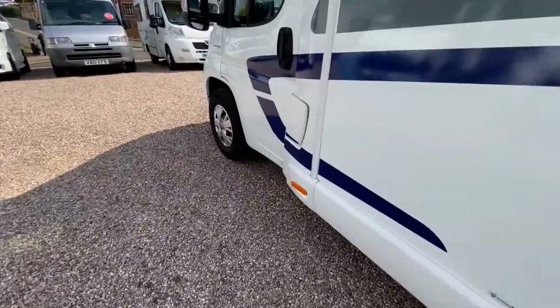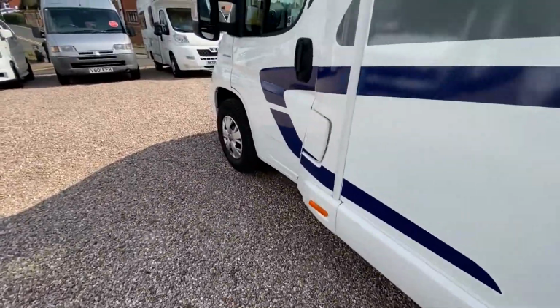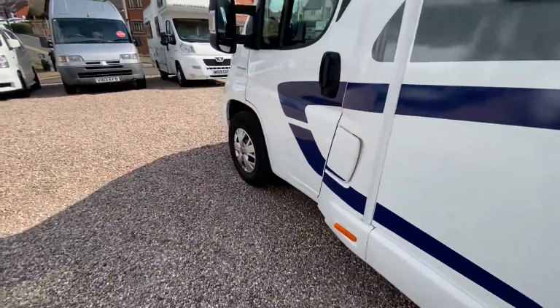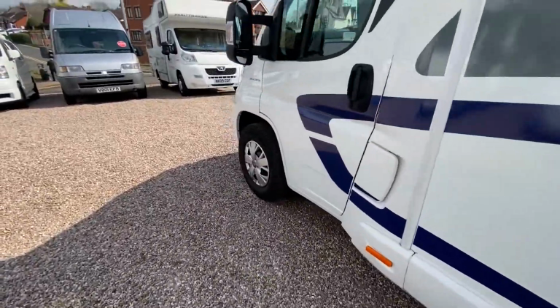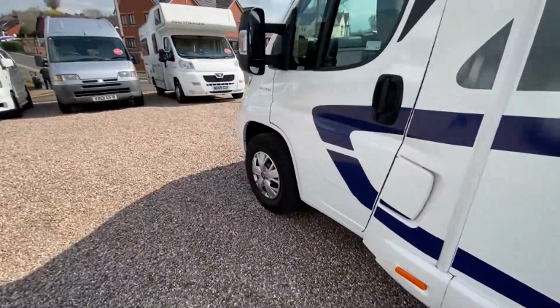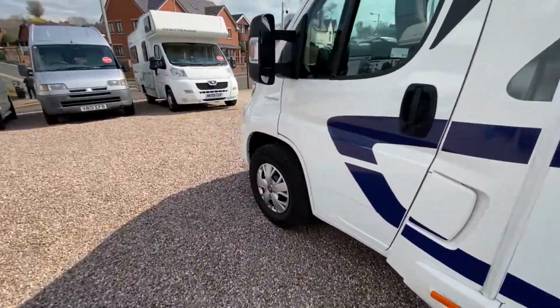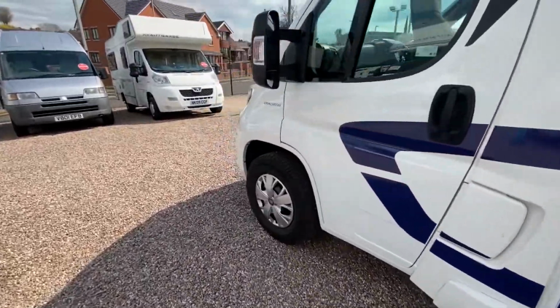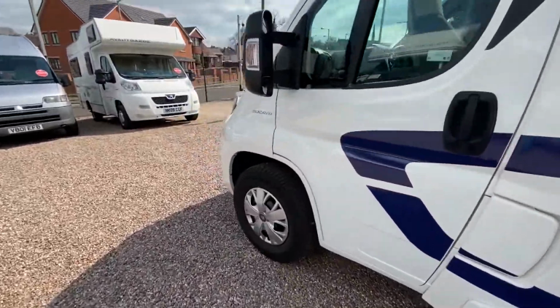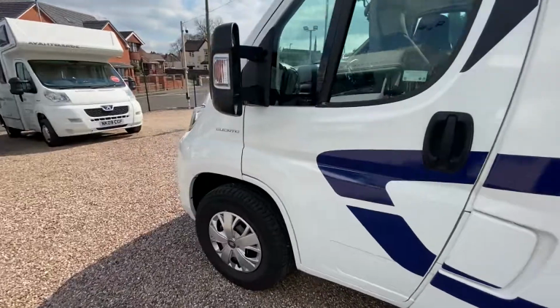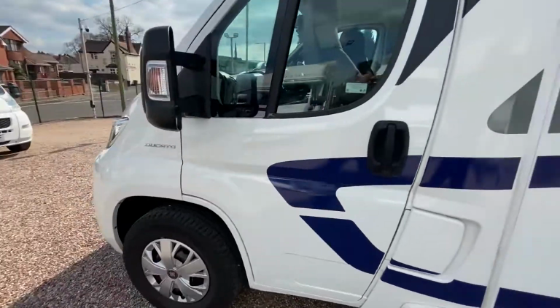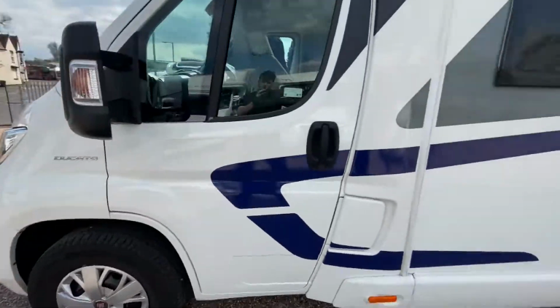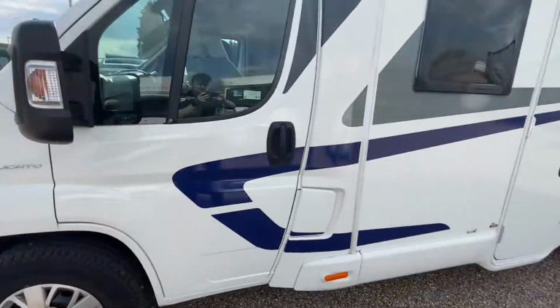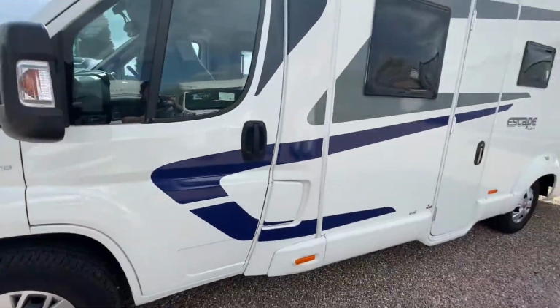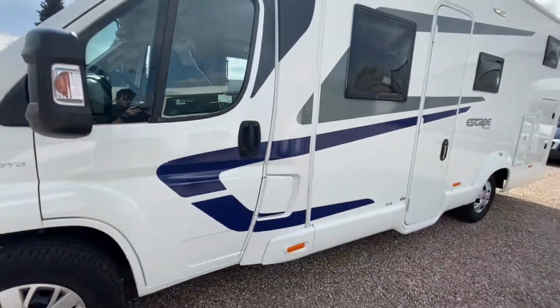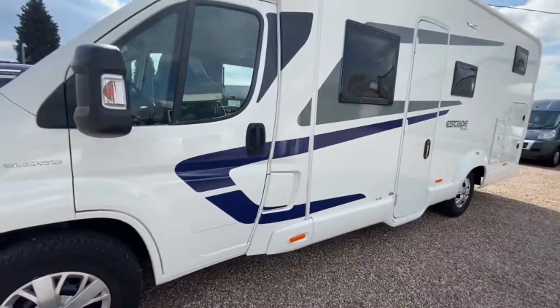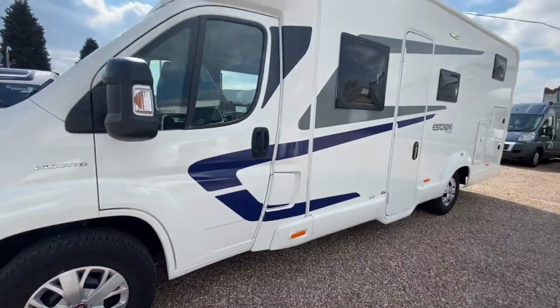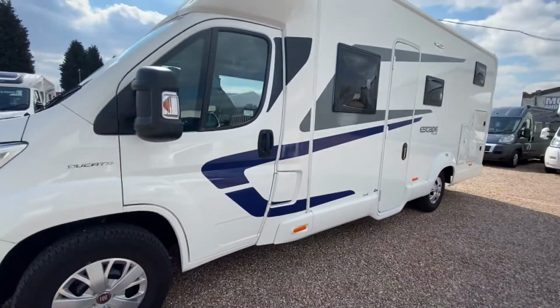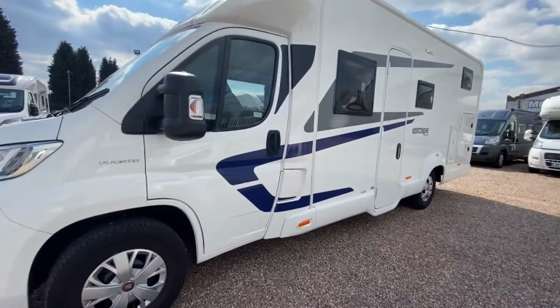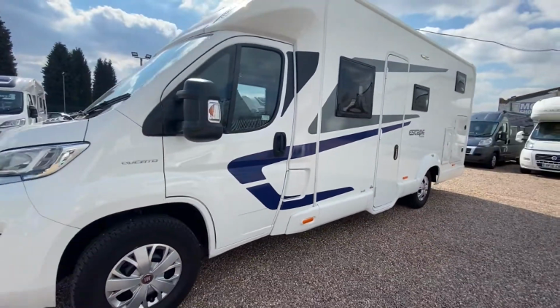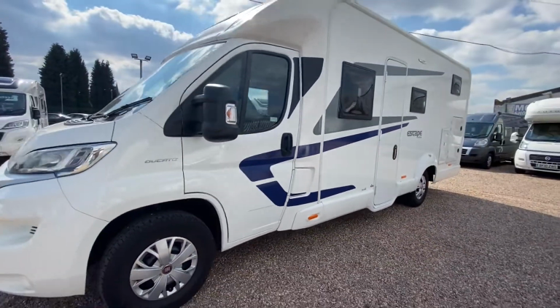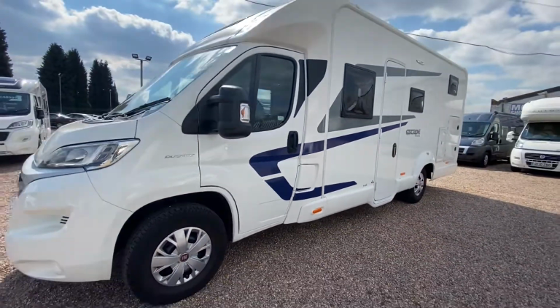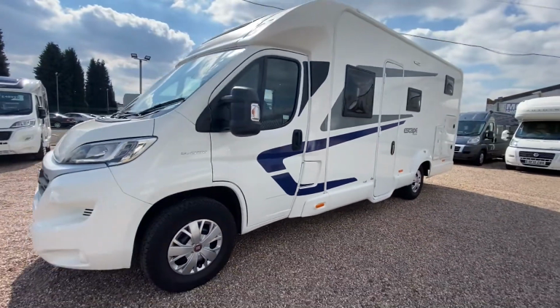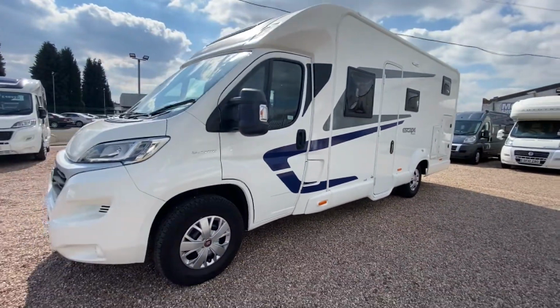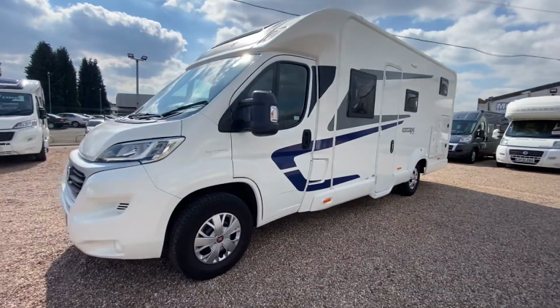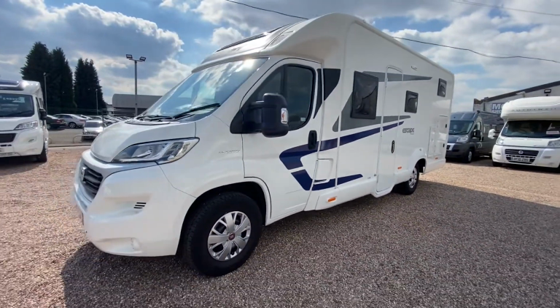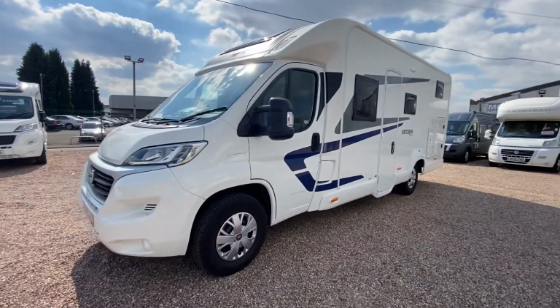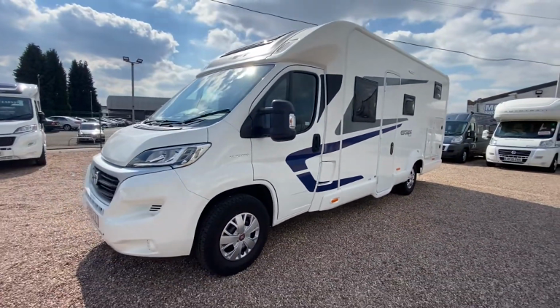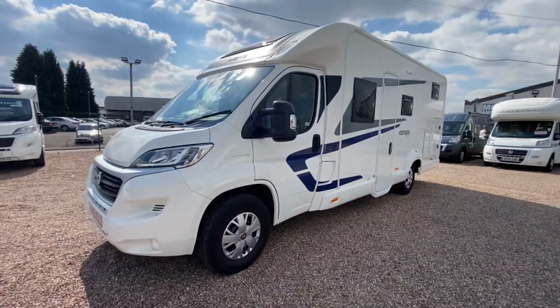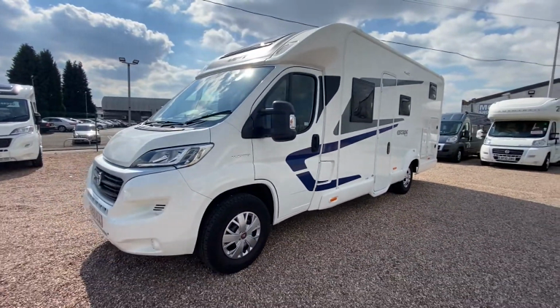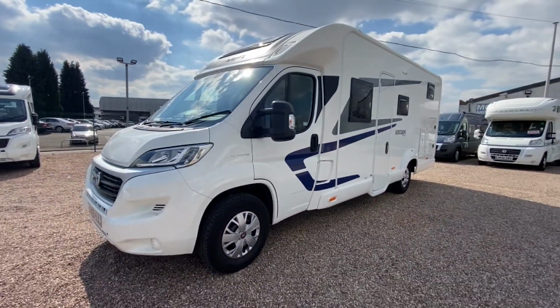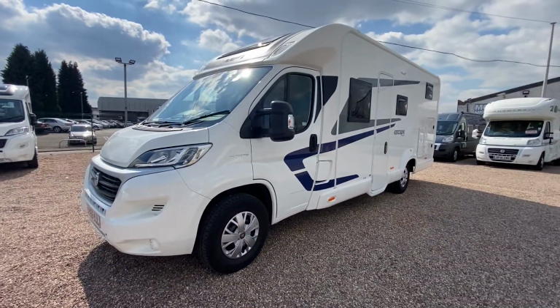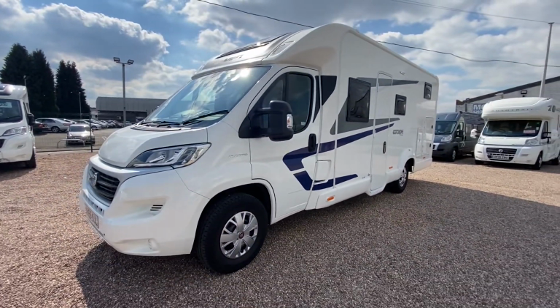So if you do want to find out more about this lovely motorhome, please give us a call. Thank you for your interest and we look forward to hearing from you soon.